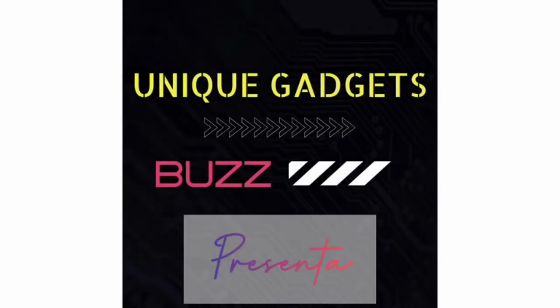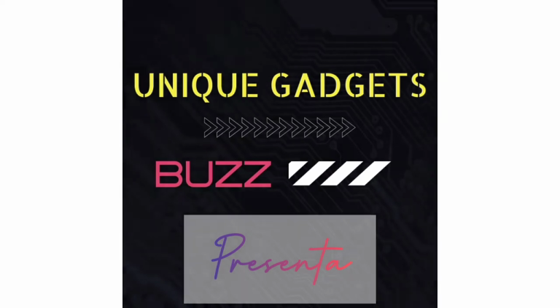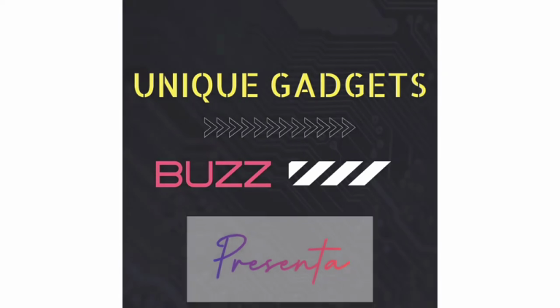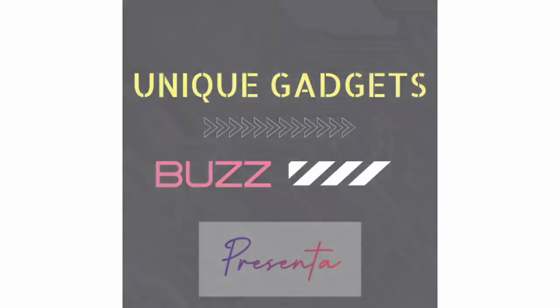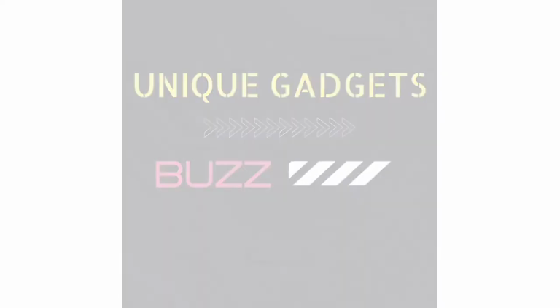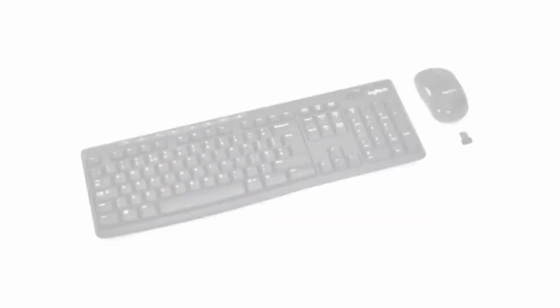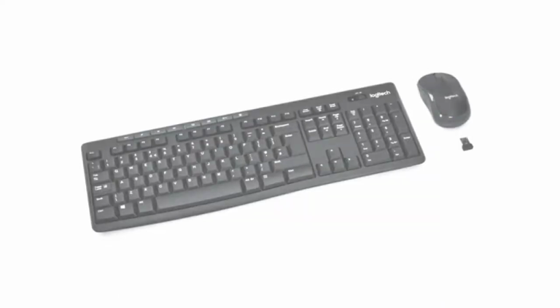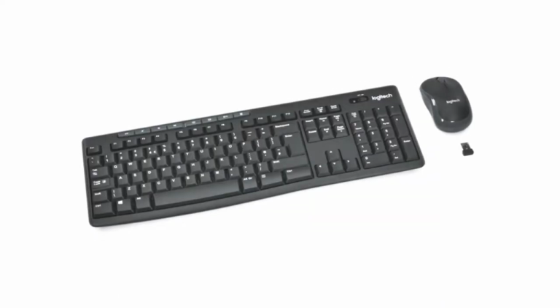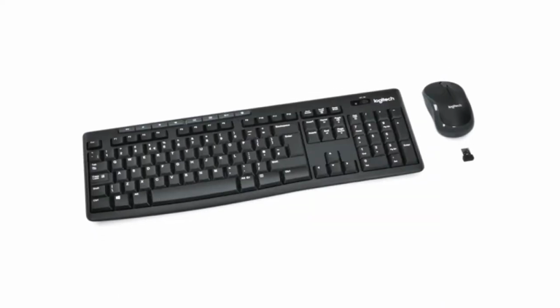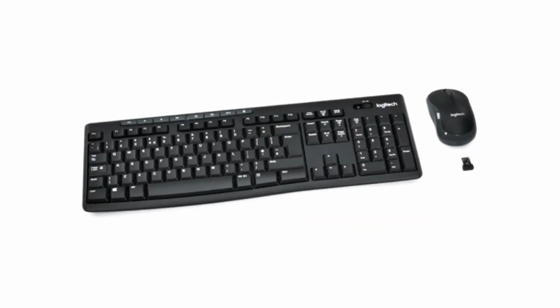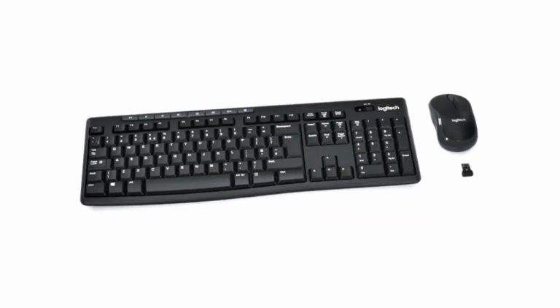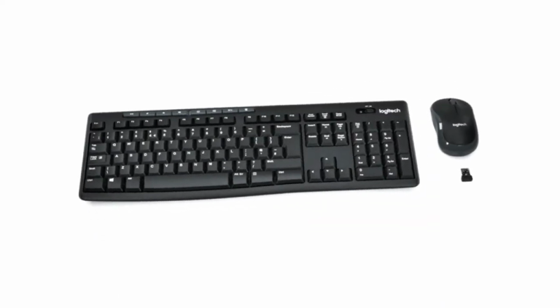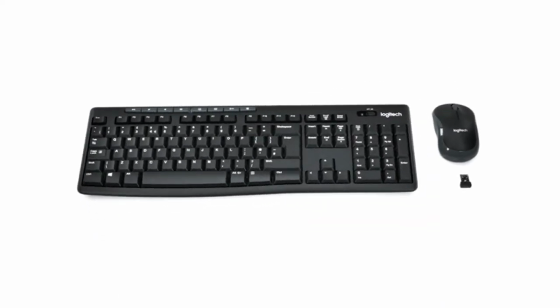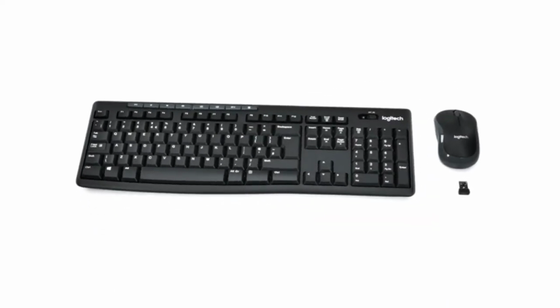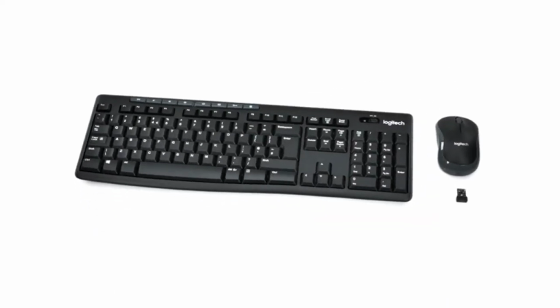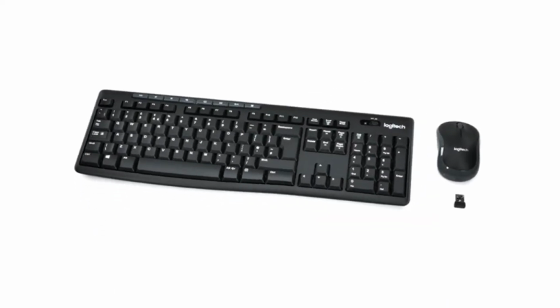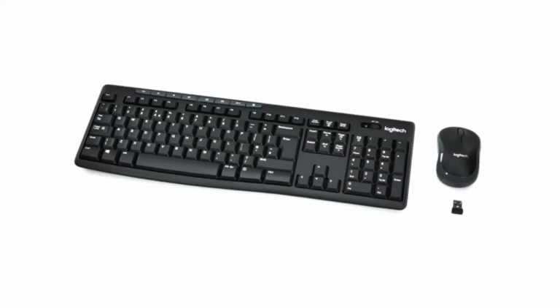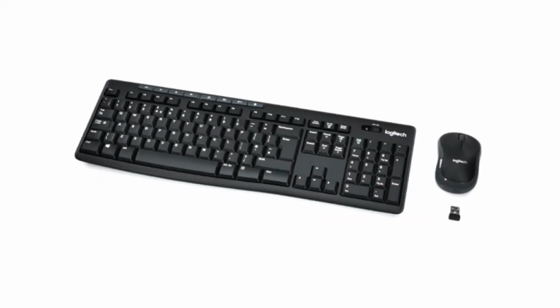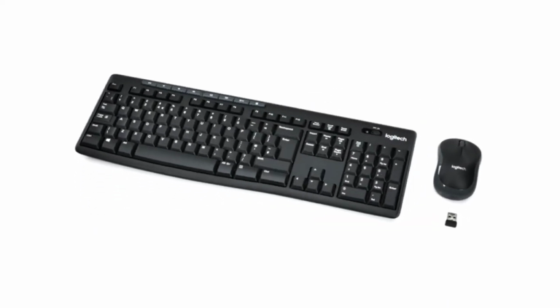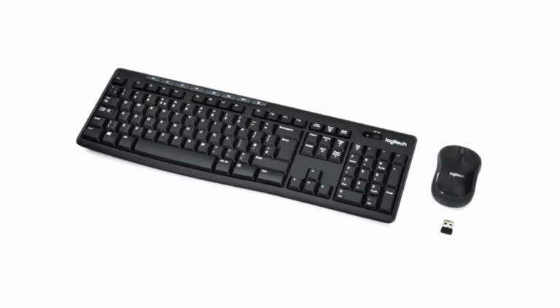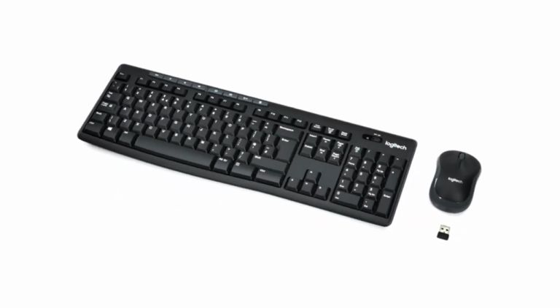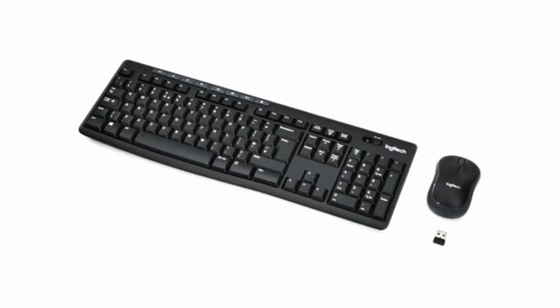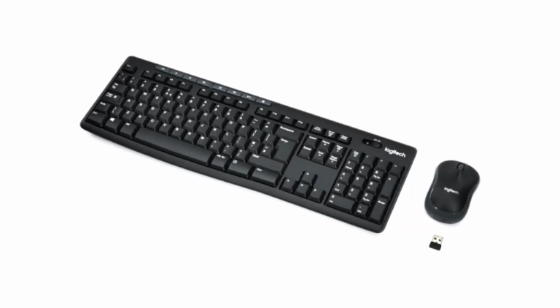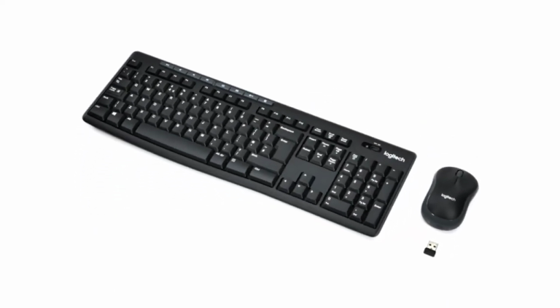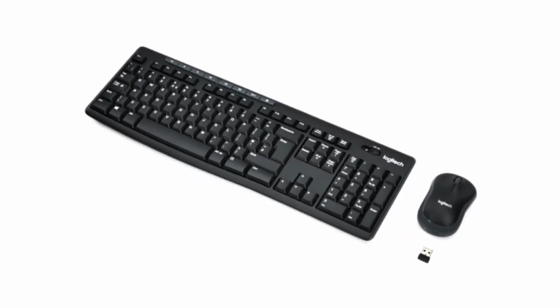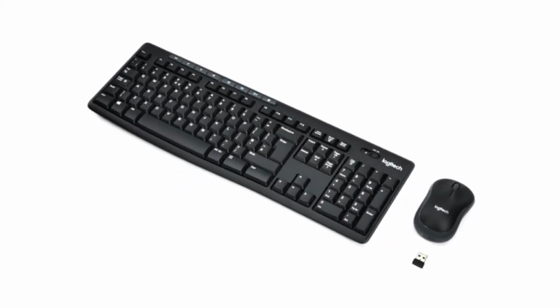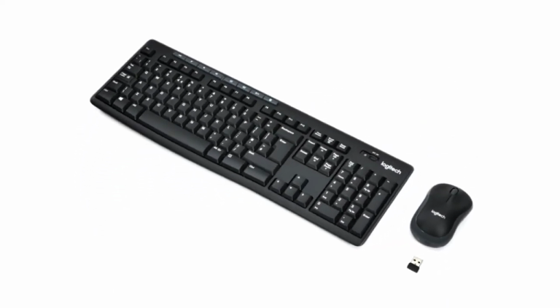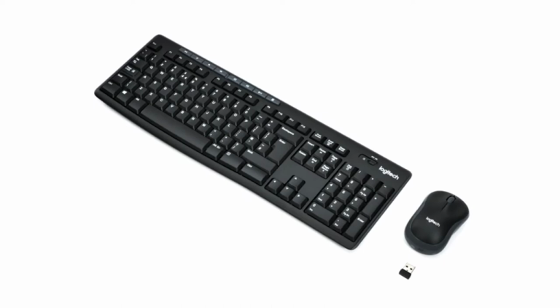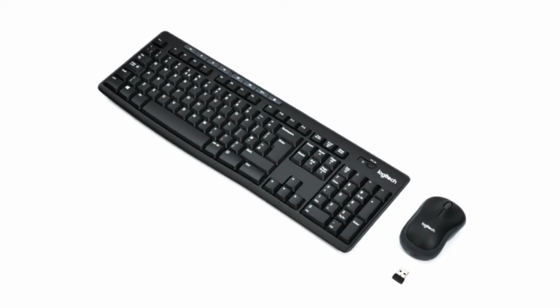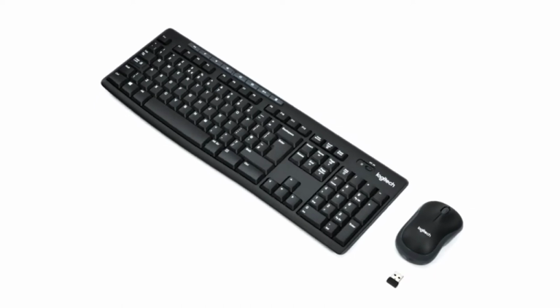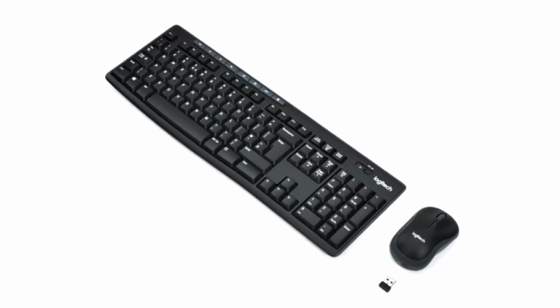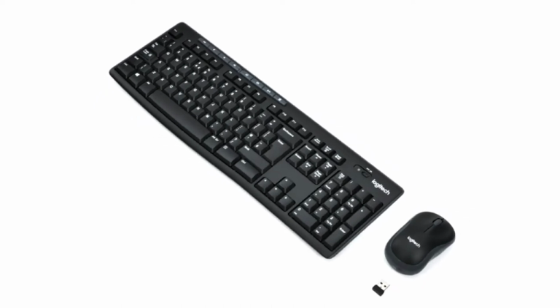Hello guys, welcome to my channel. Today I will review the Logitech computer keyboard and mouse combo.